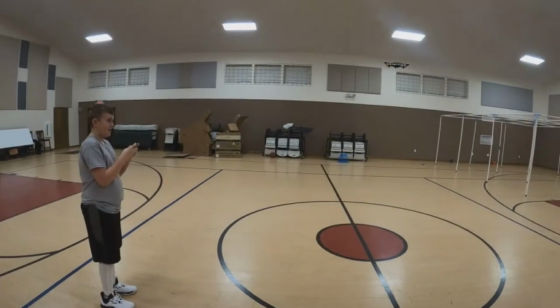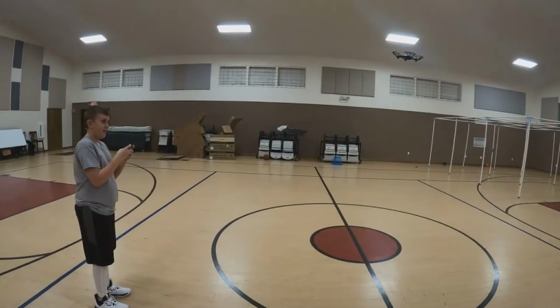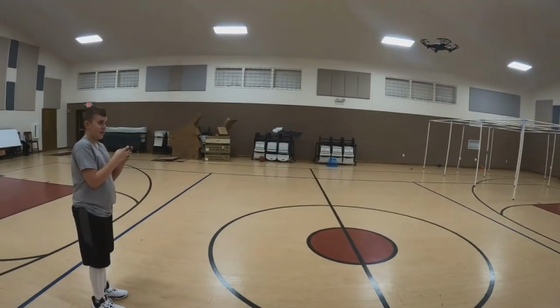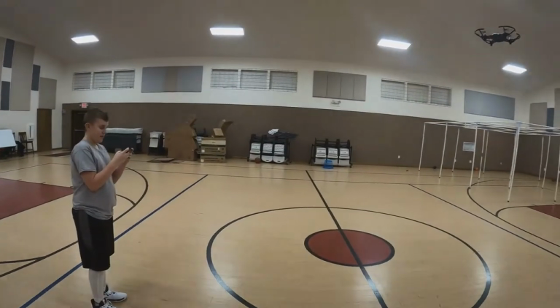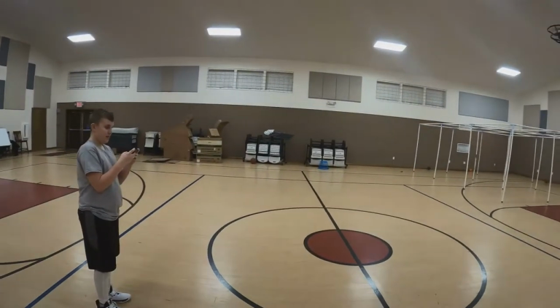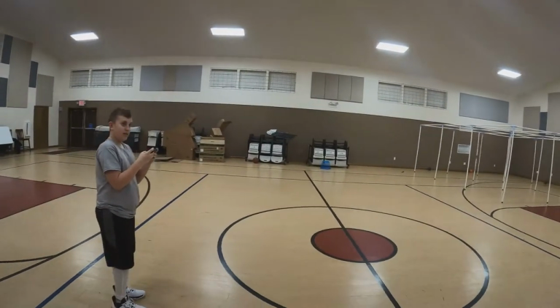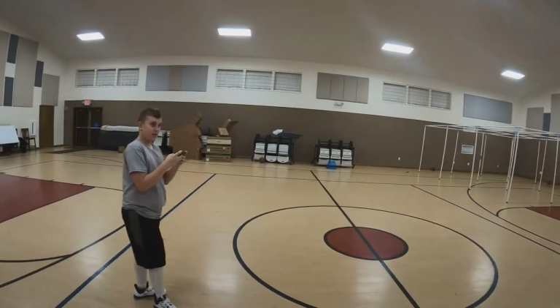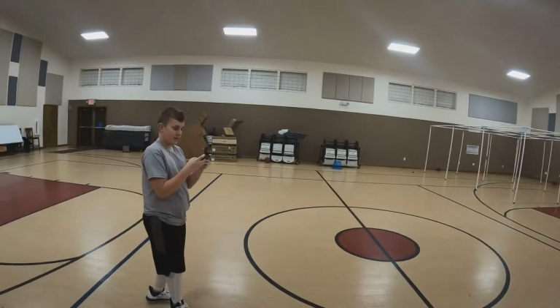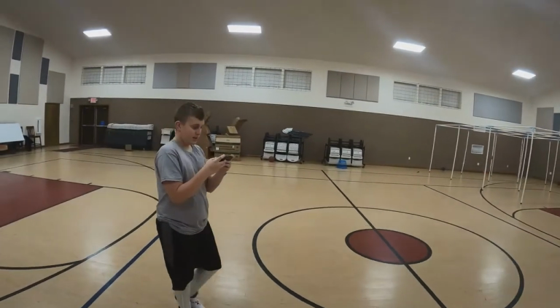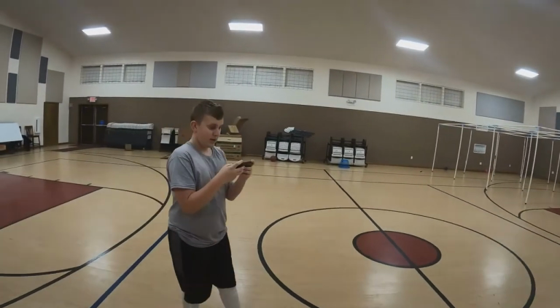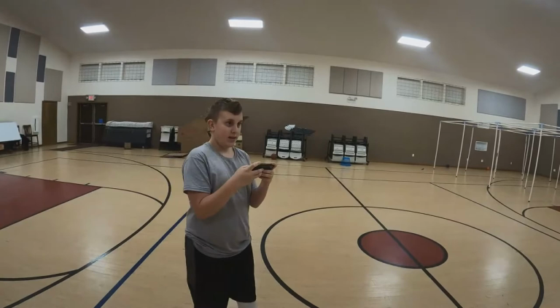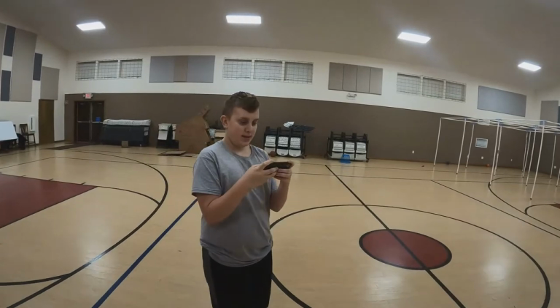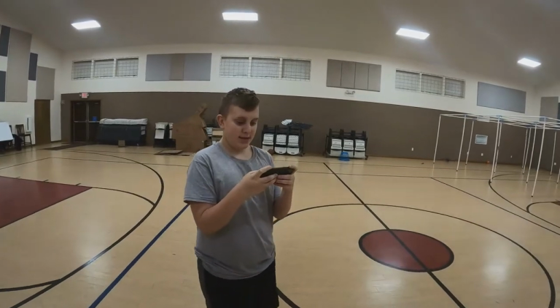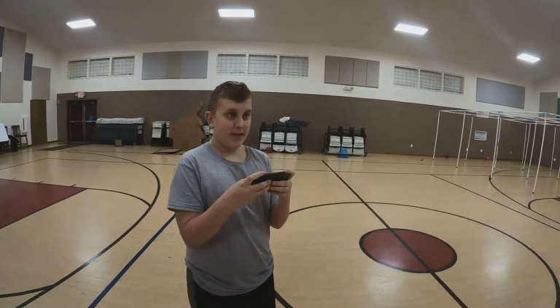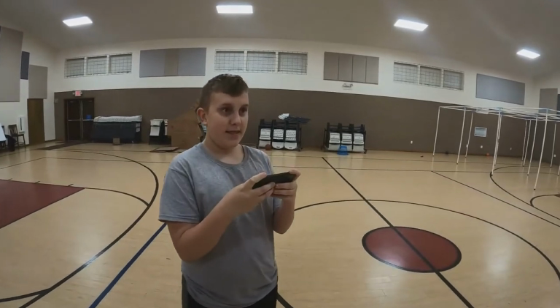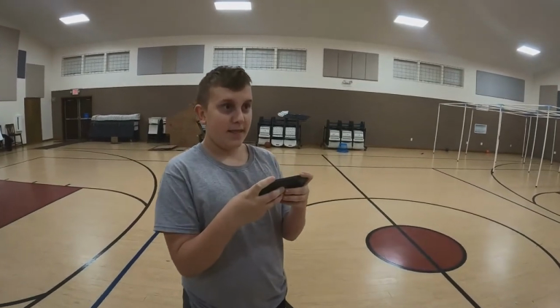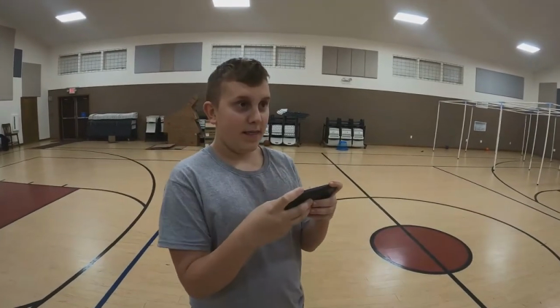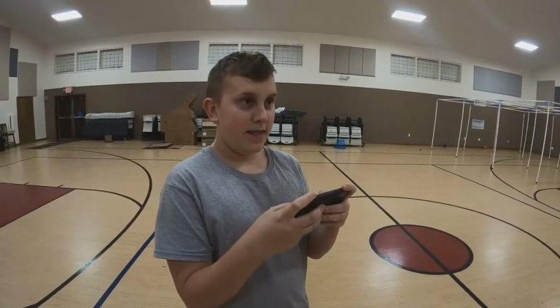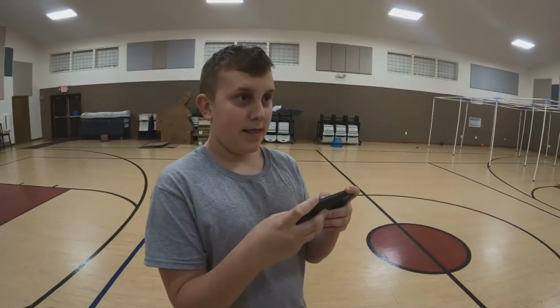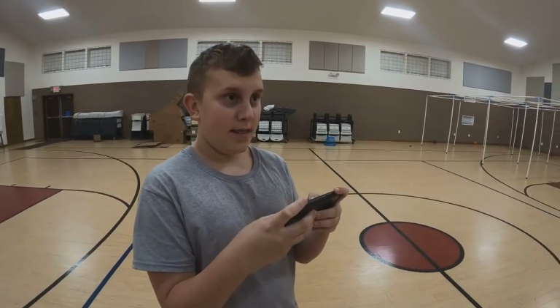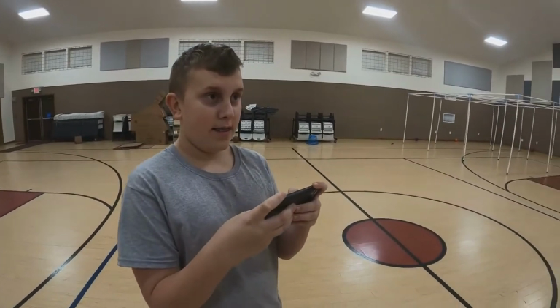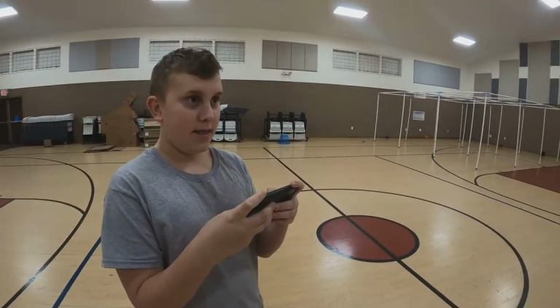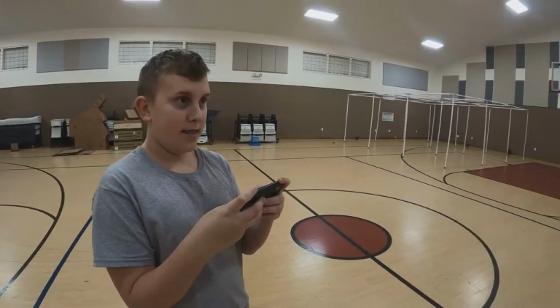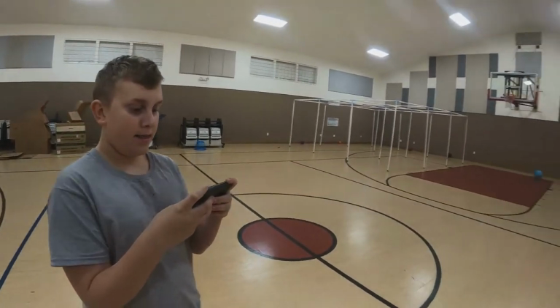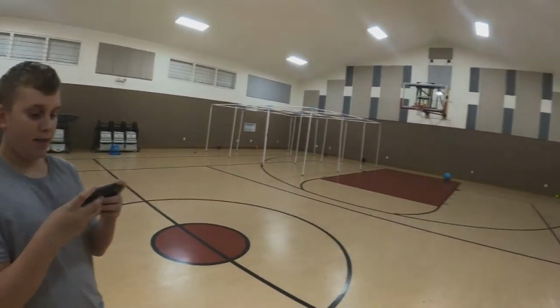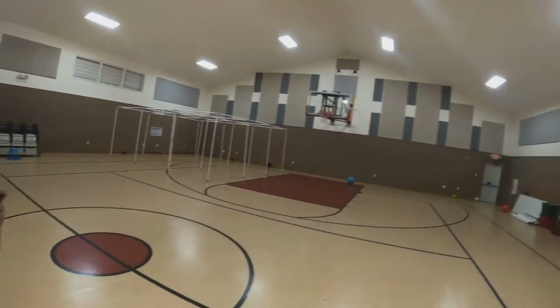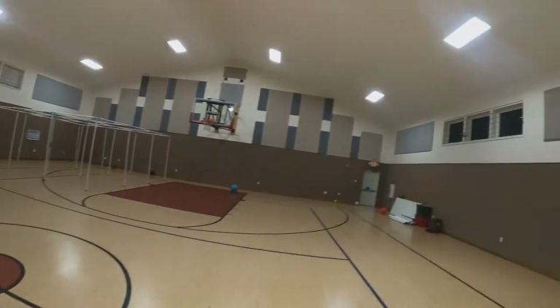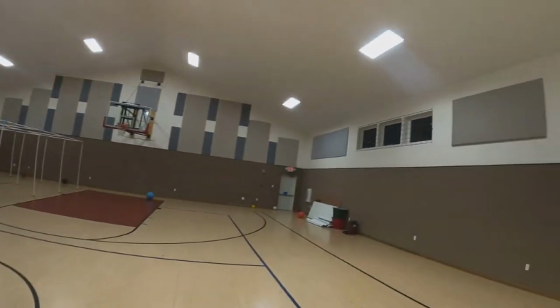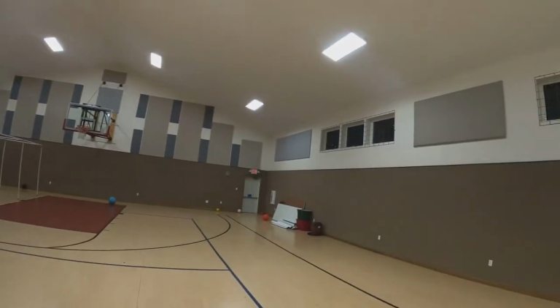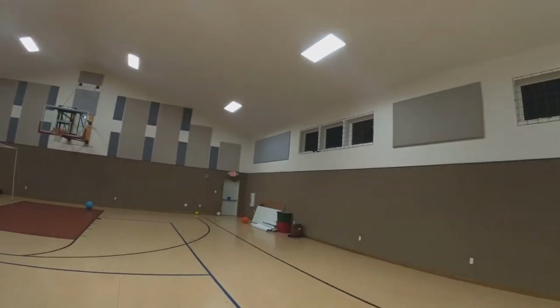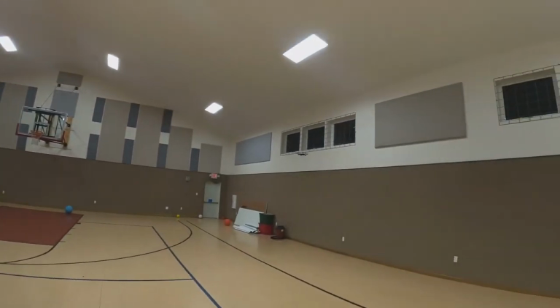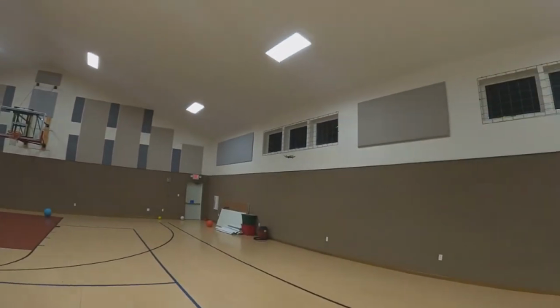This is my son's first time flying the drone — trying not to wreck it.